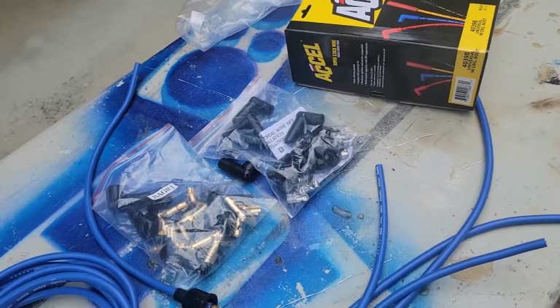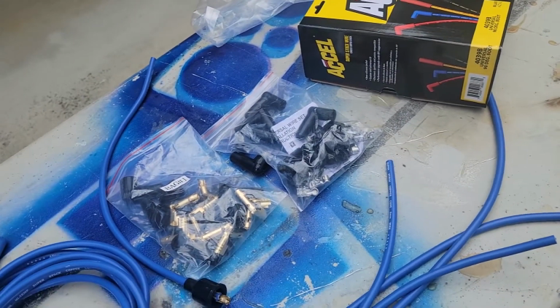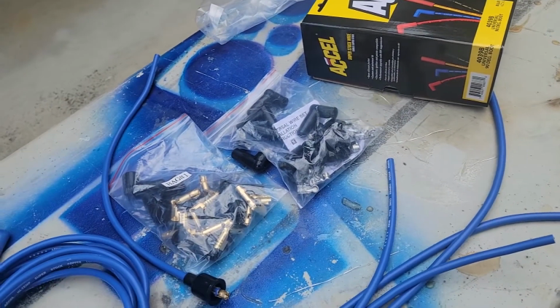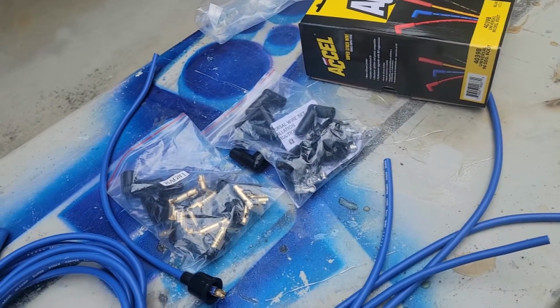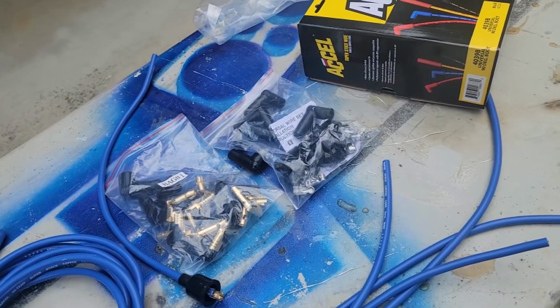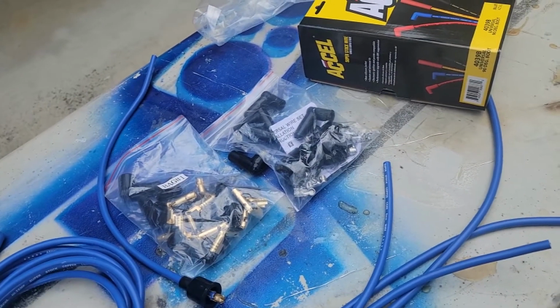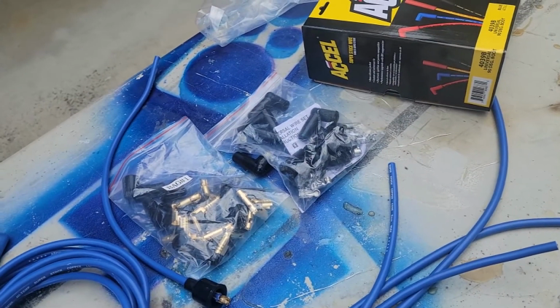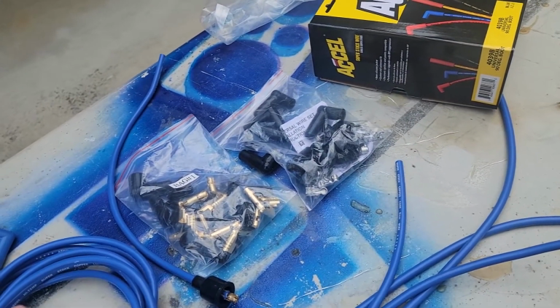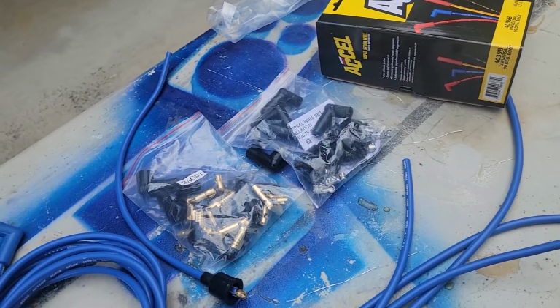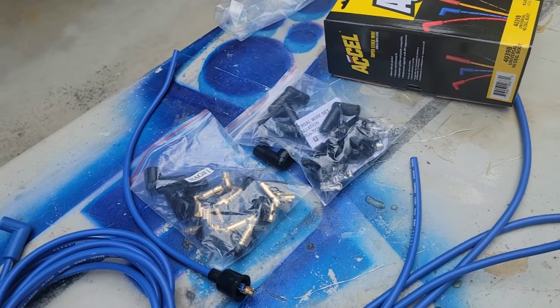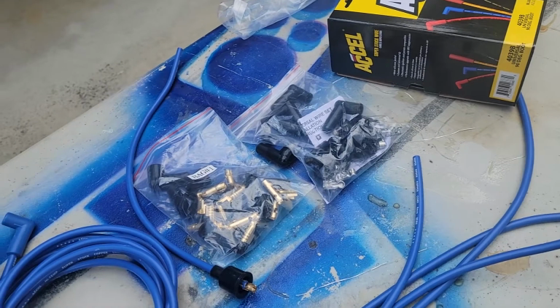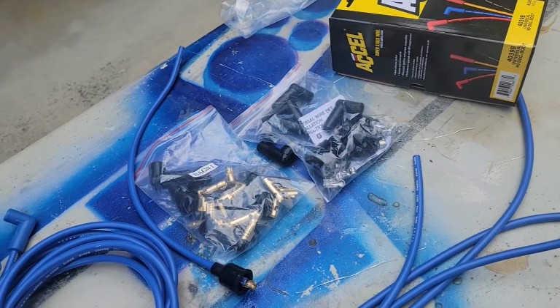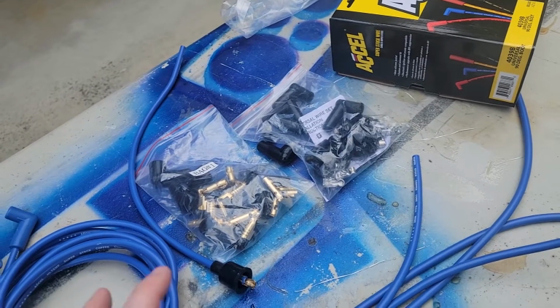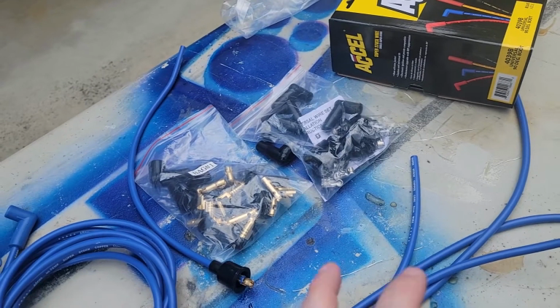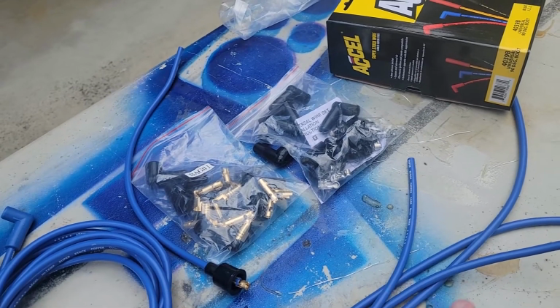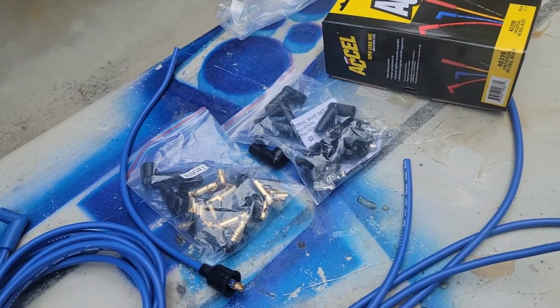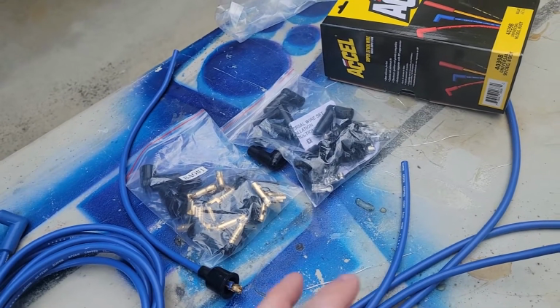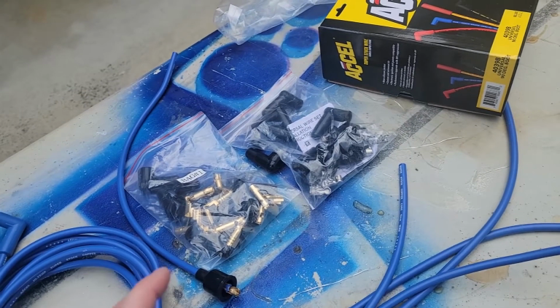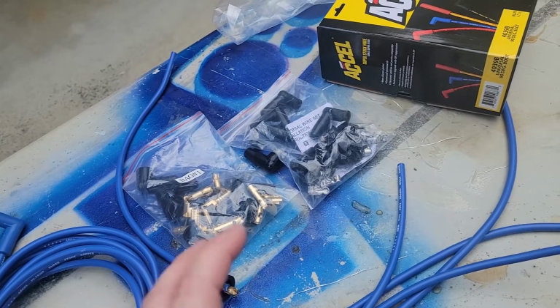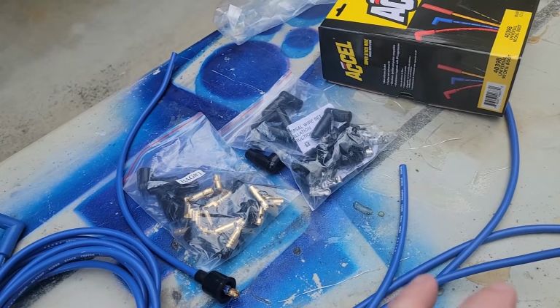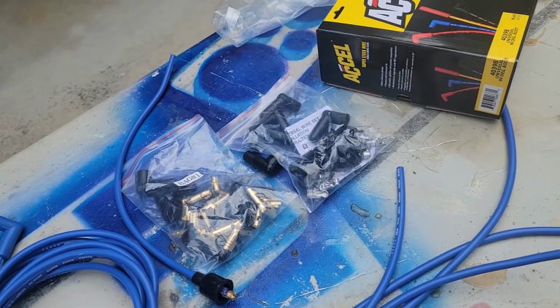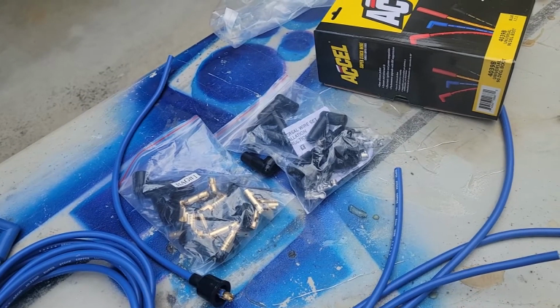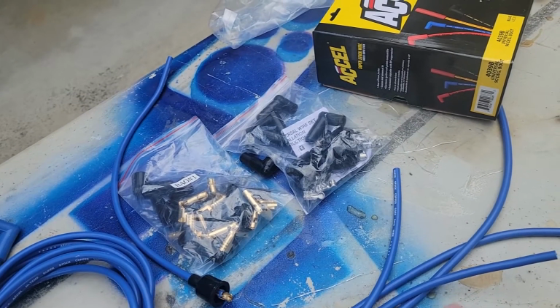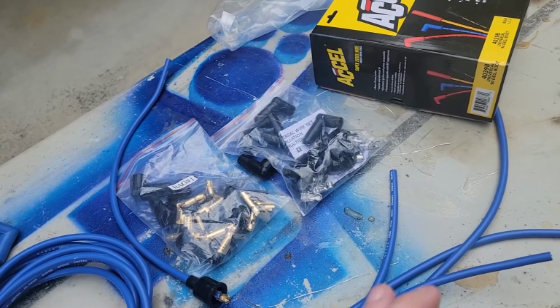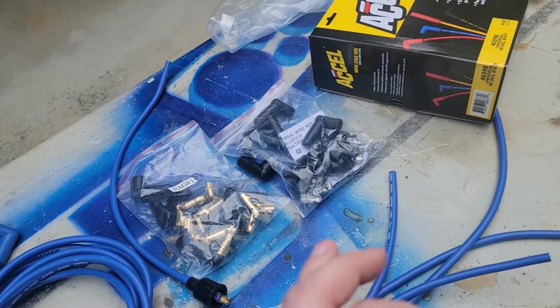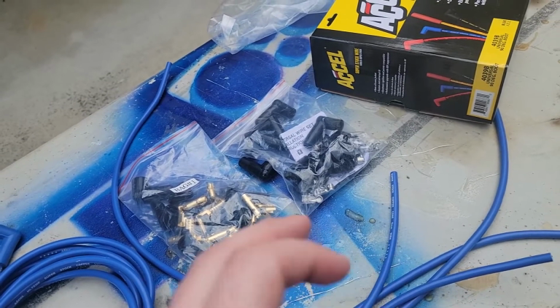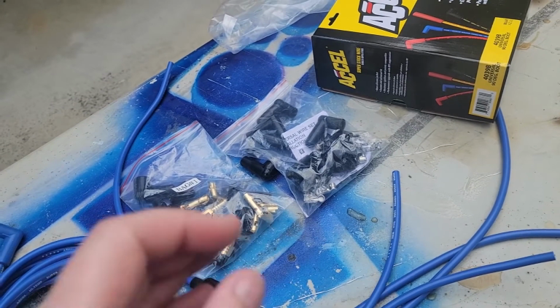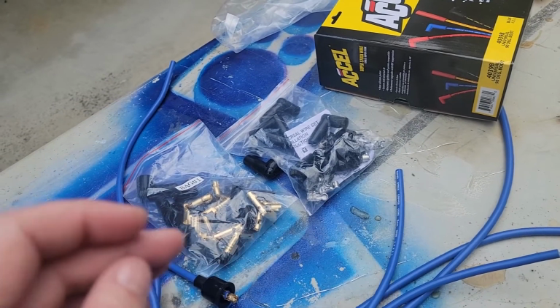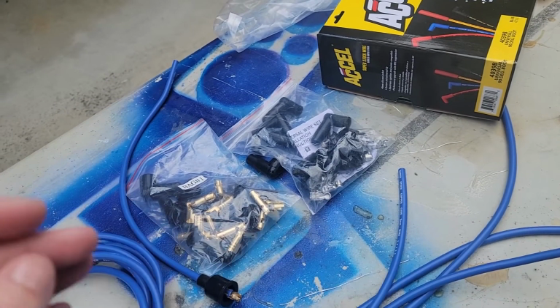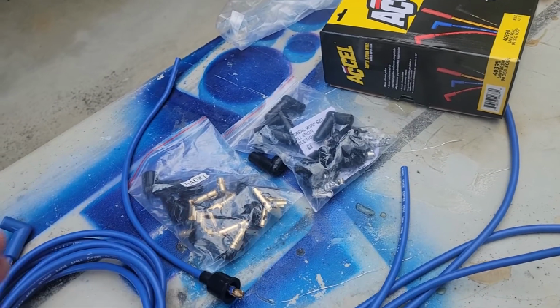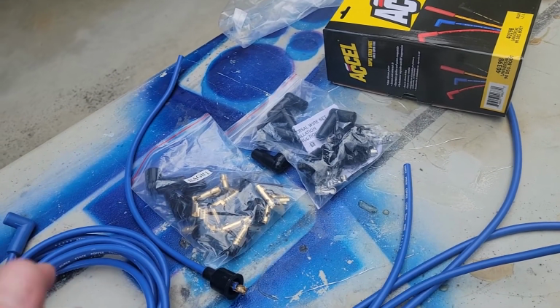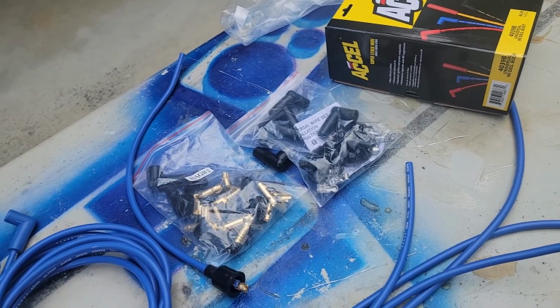So what we're going to do first is measure out all the wires and see what fits, and then start cutting.